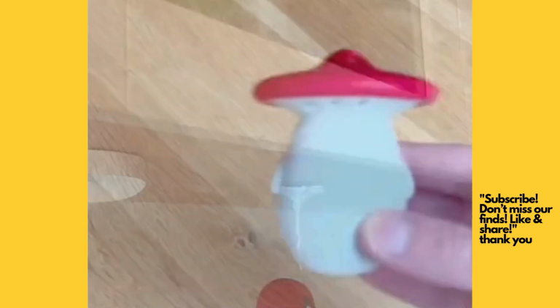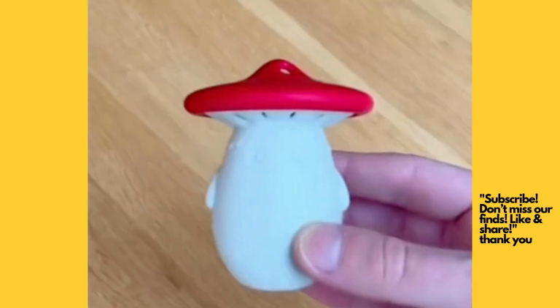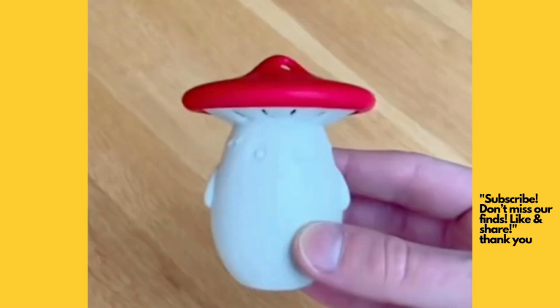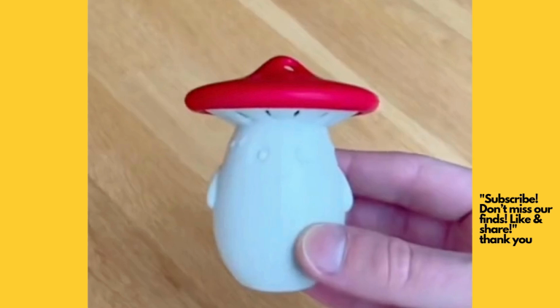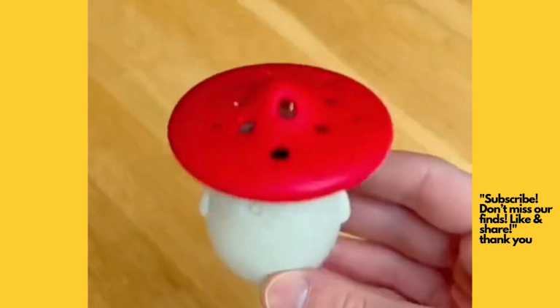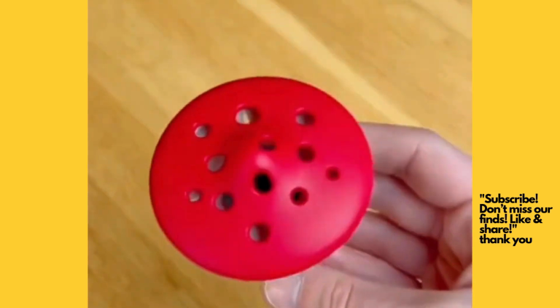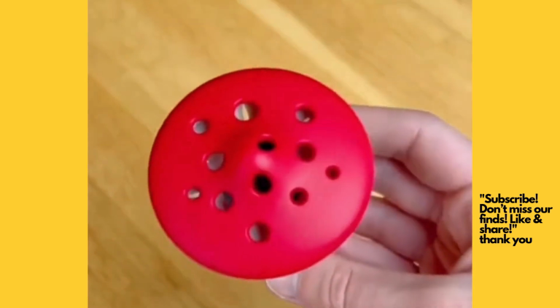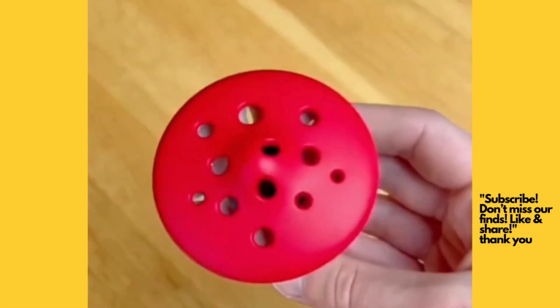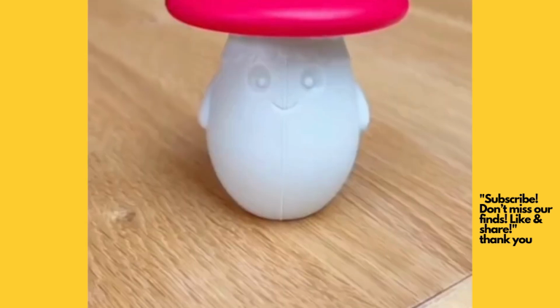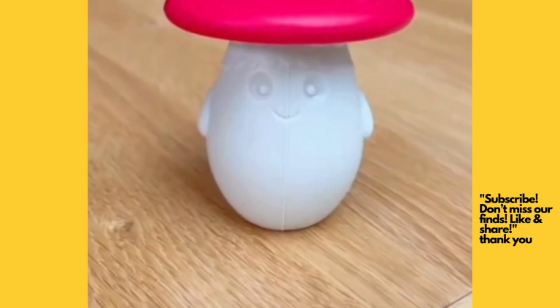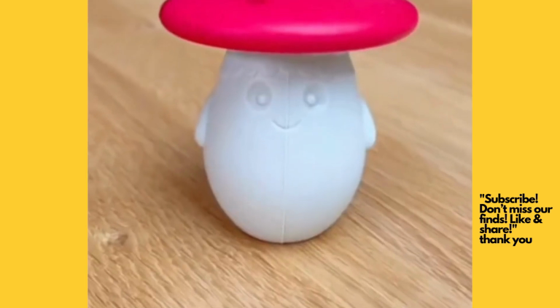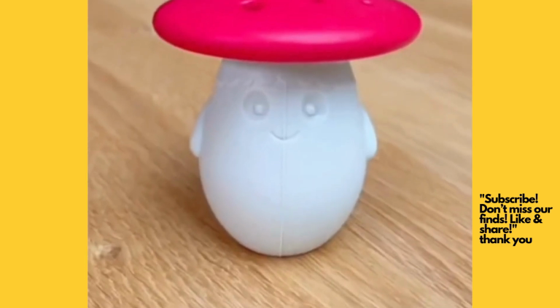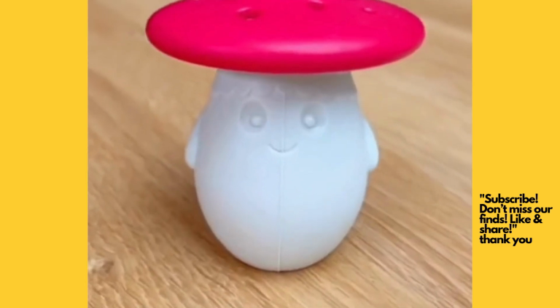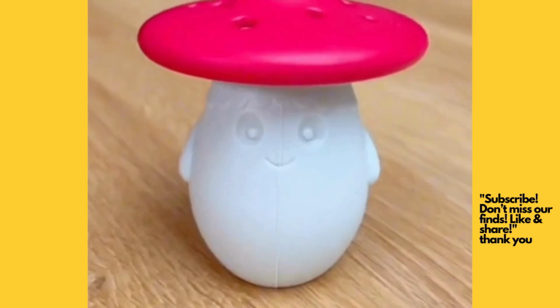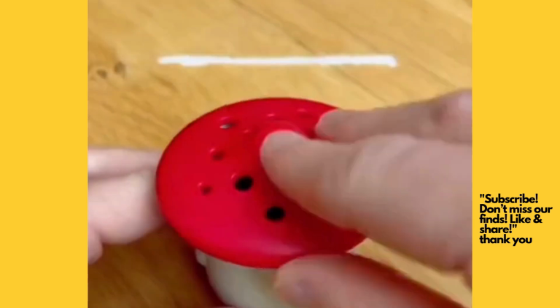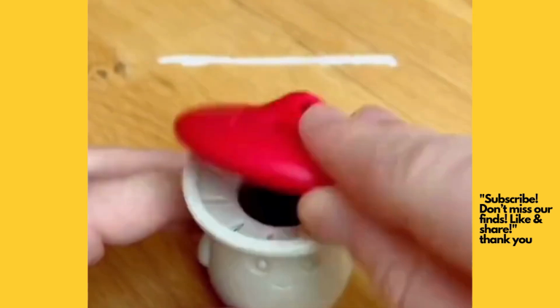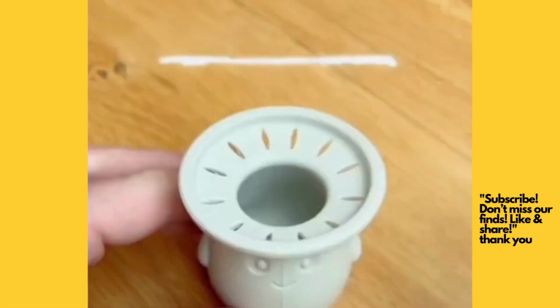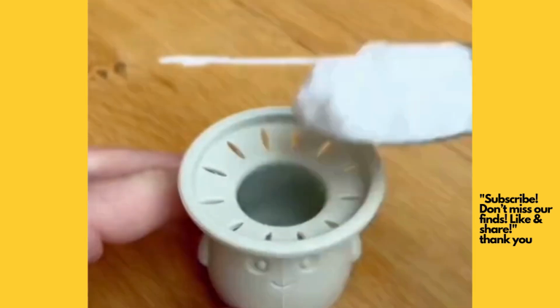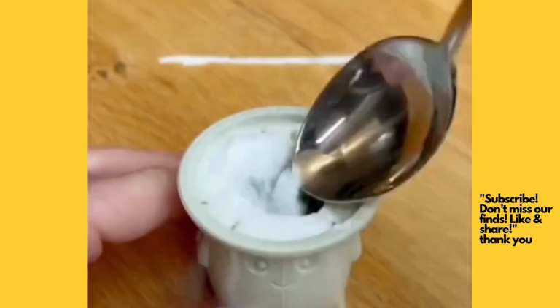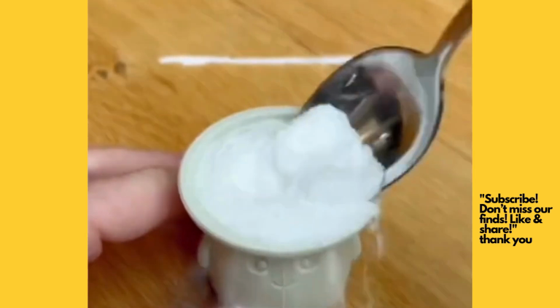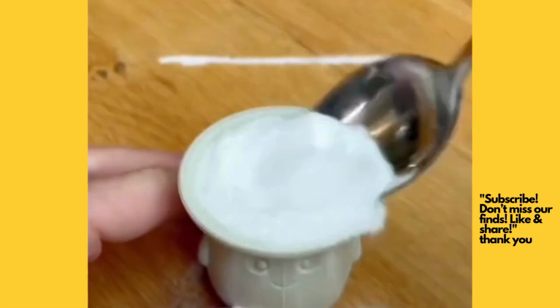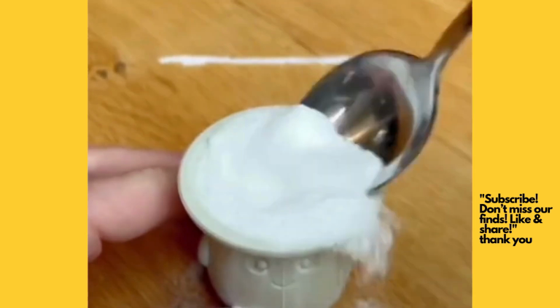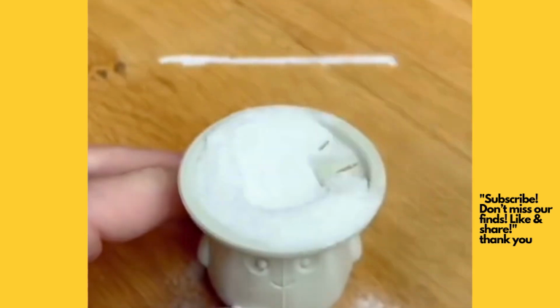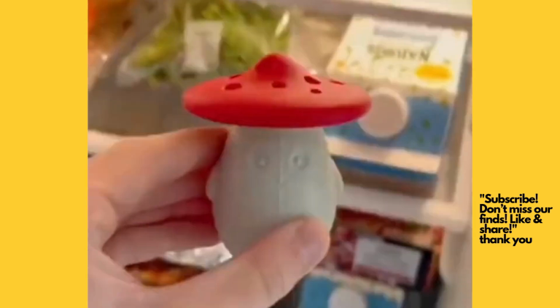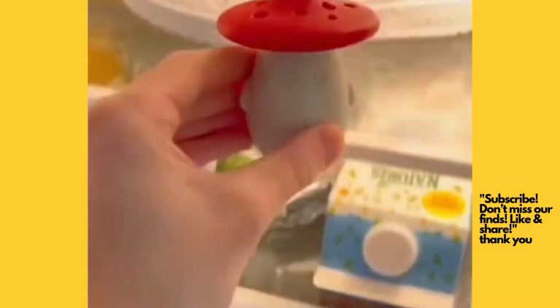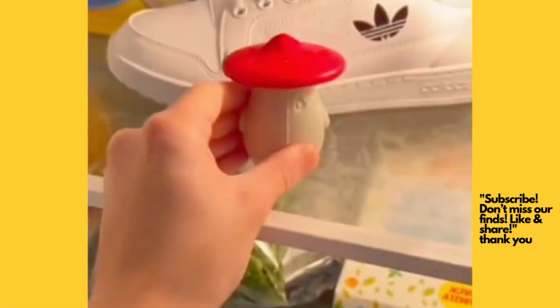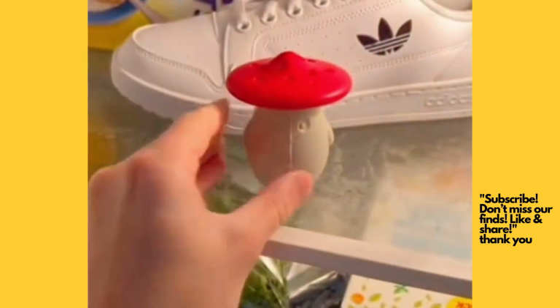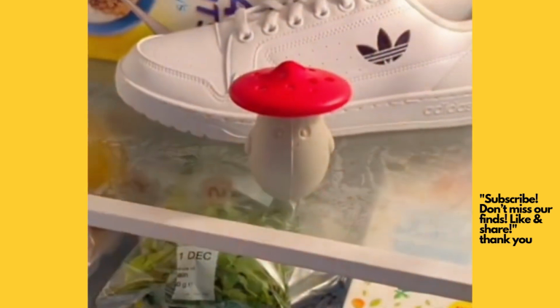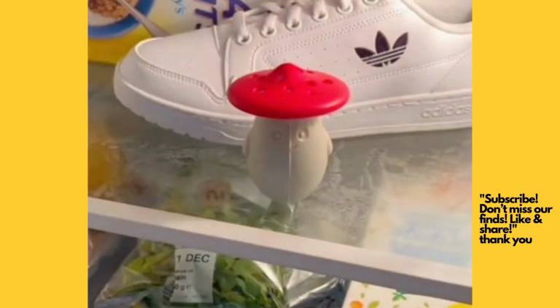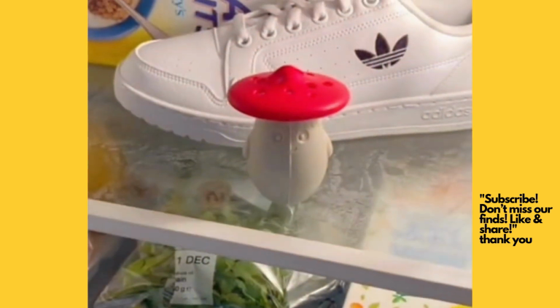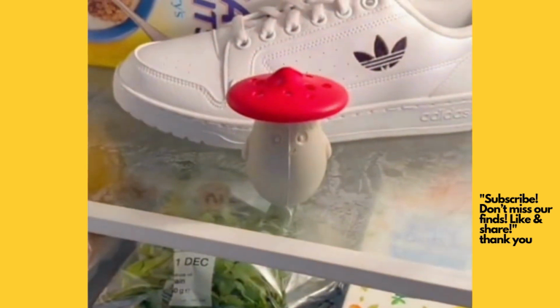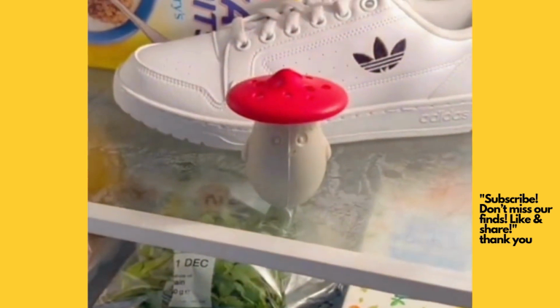This is a fridge deodorizer which looks like a fungi and opens up the whole baking soda, eliminating bad smells in your fridge.